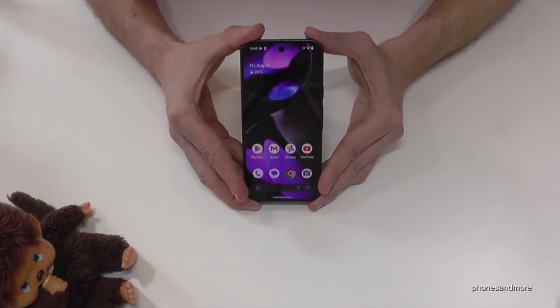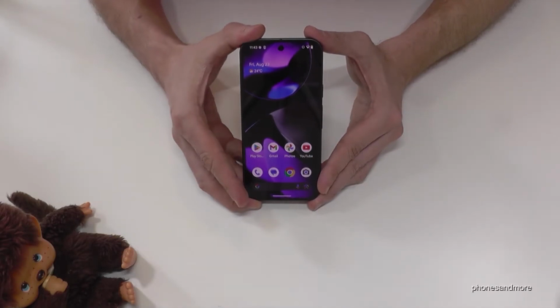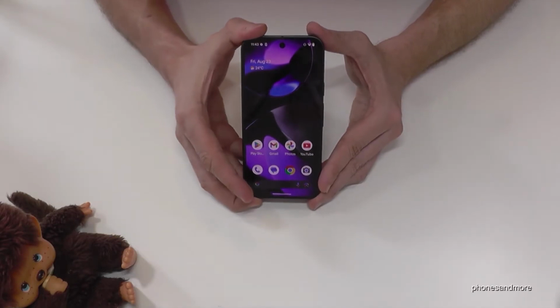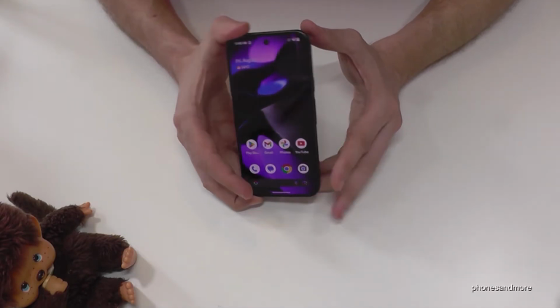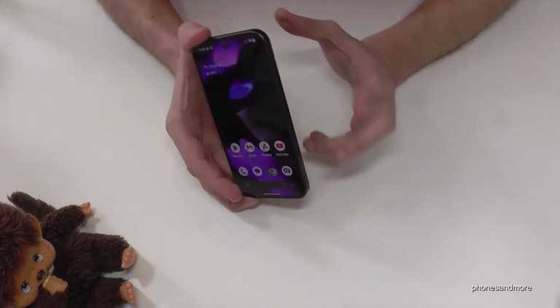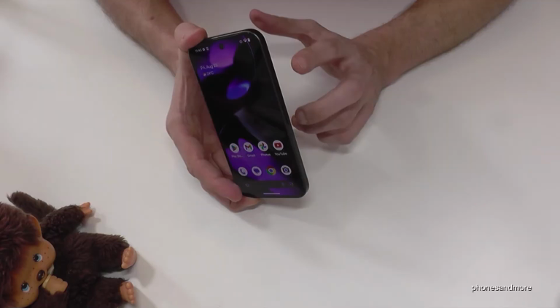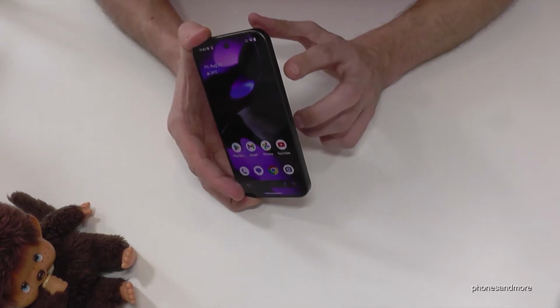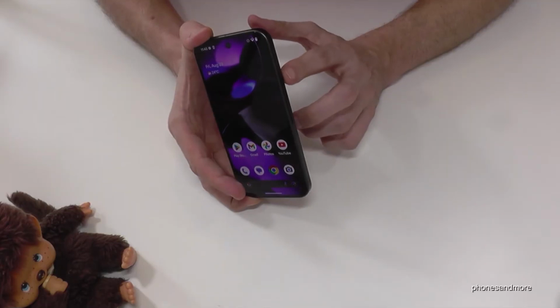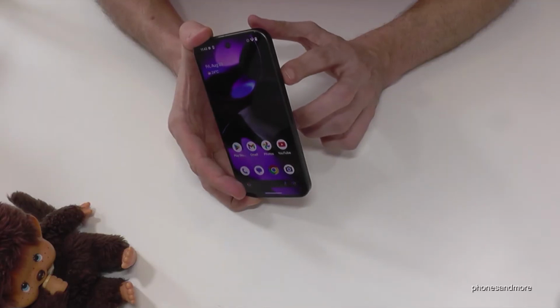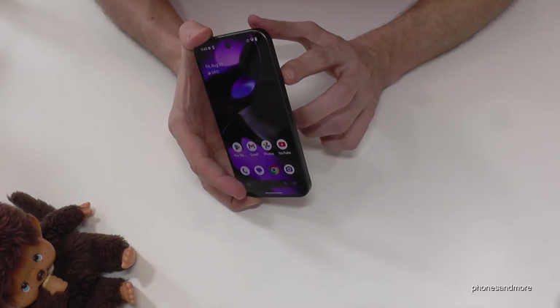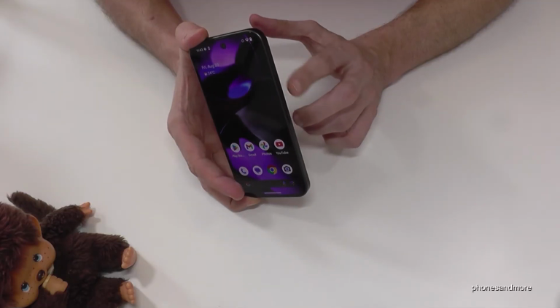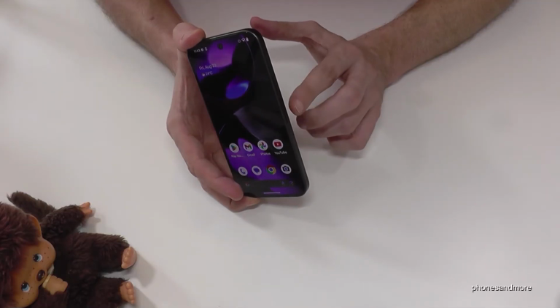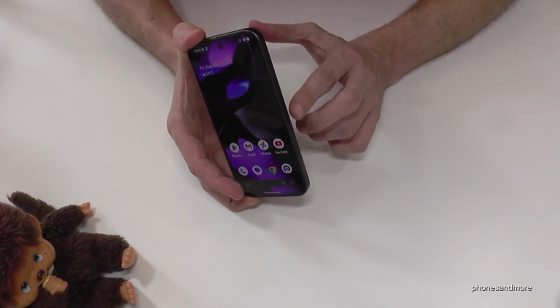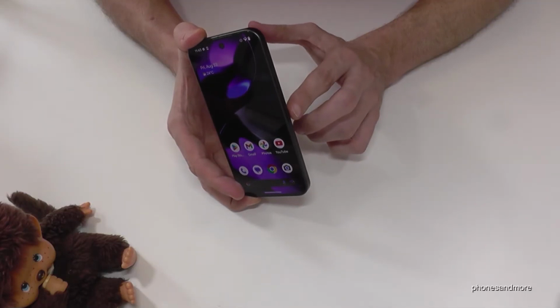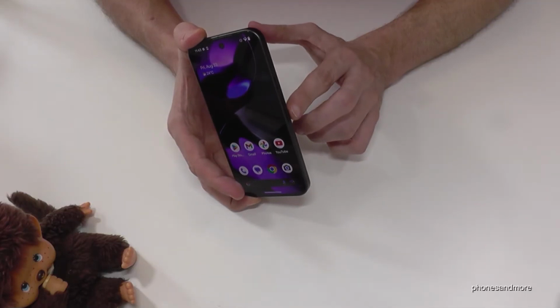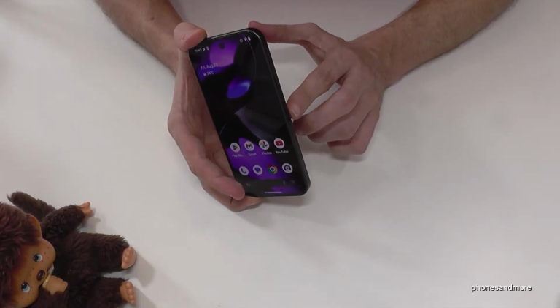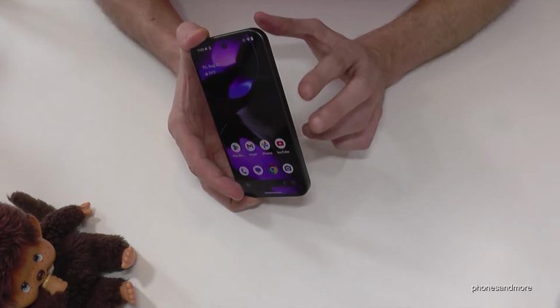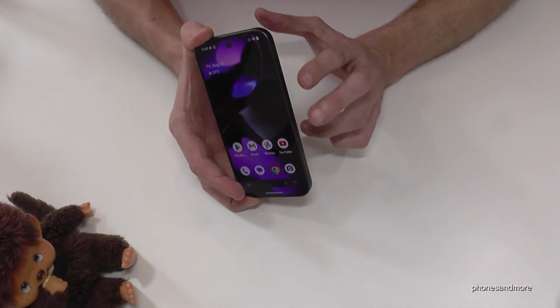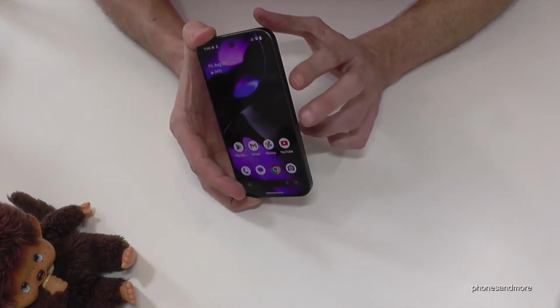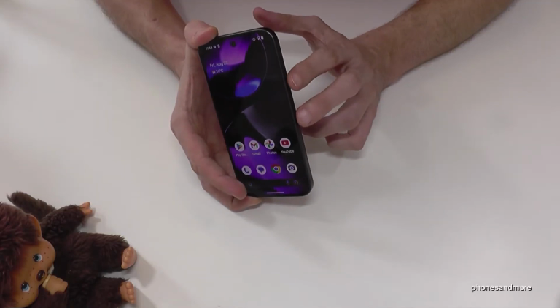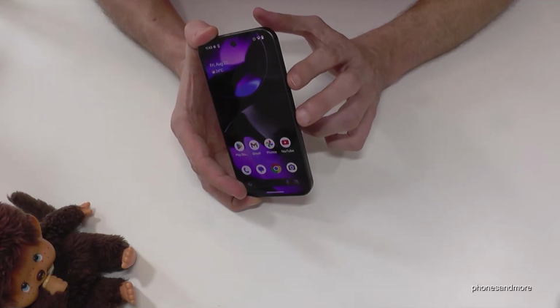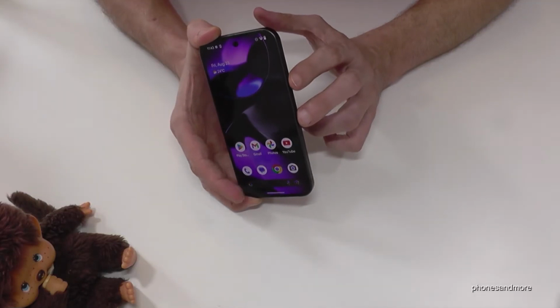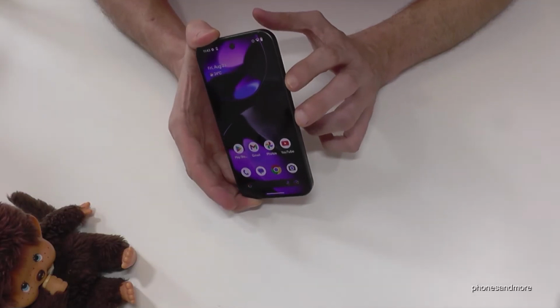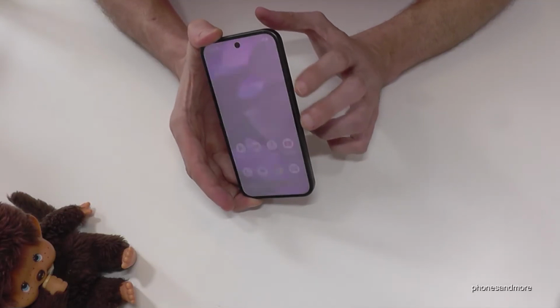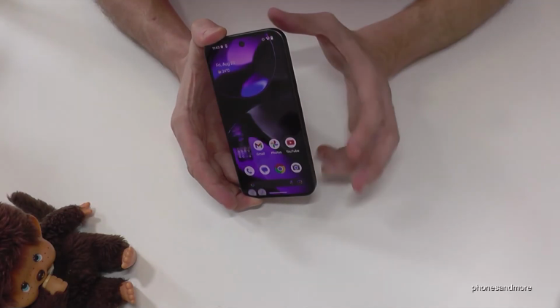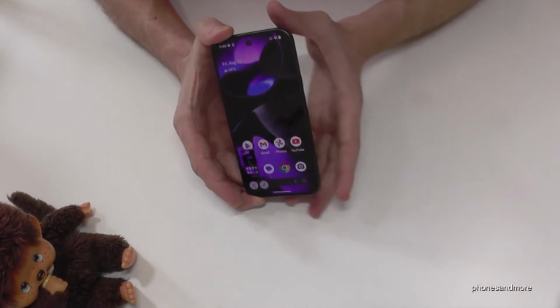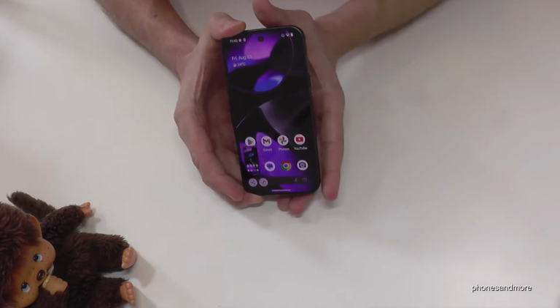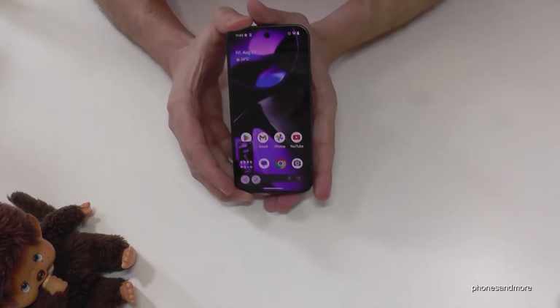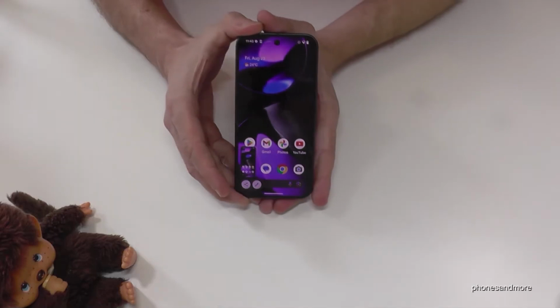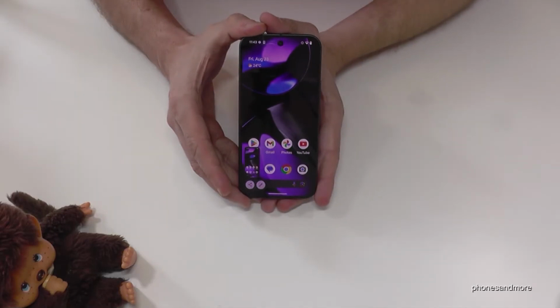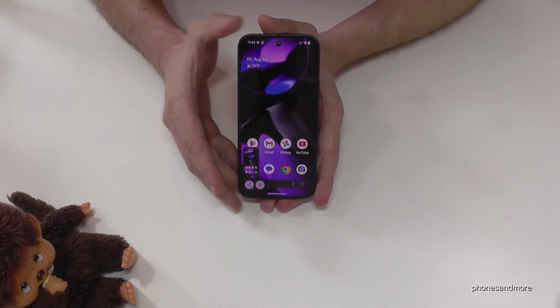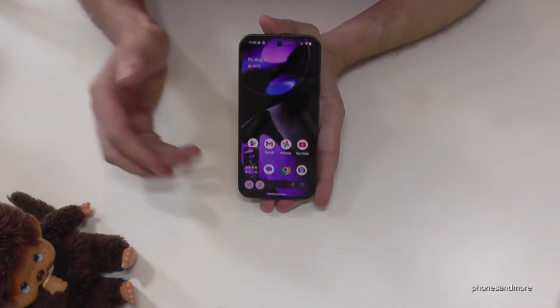It works with the buttons. We will need the power button and the volume down button. Press these both buttons just for short together and you are having a screenshot.